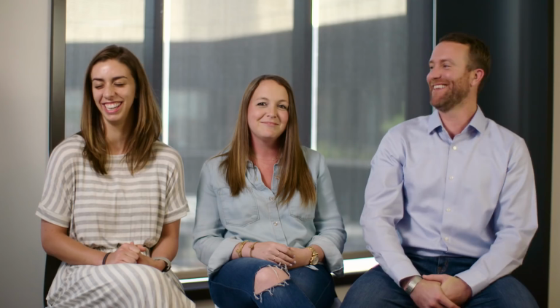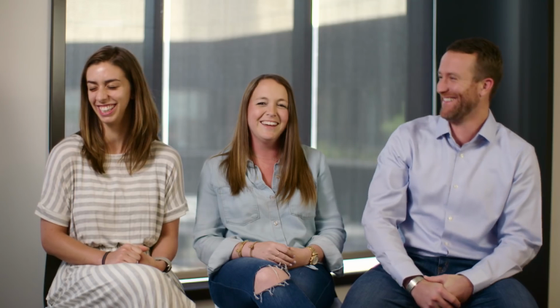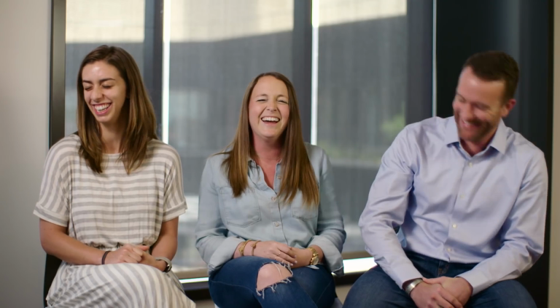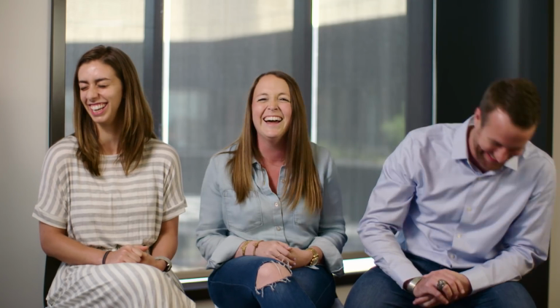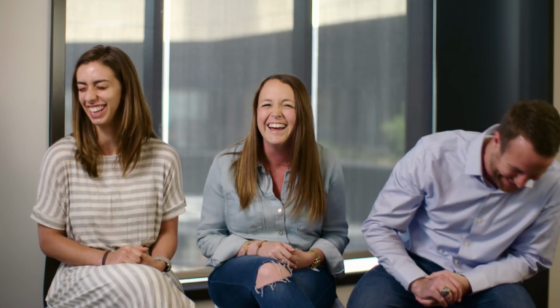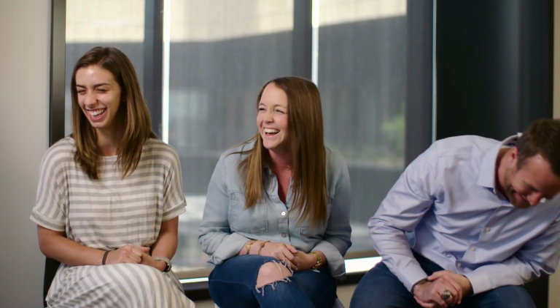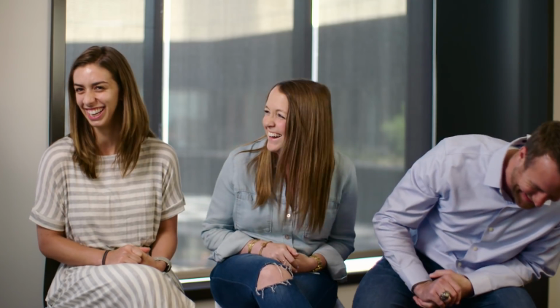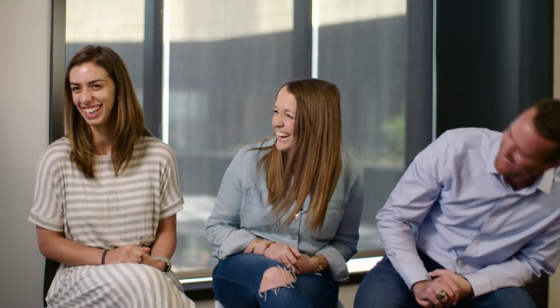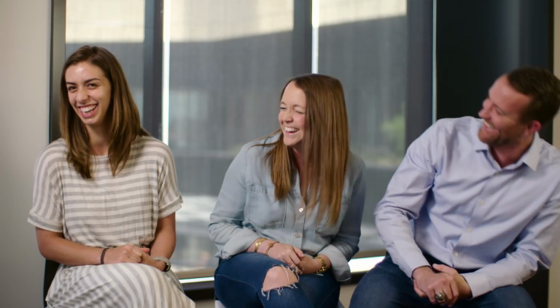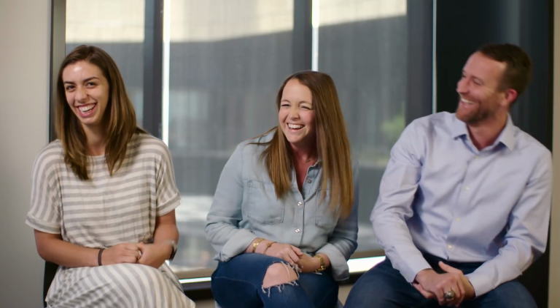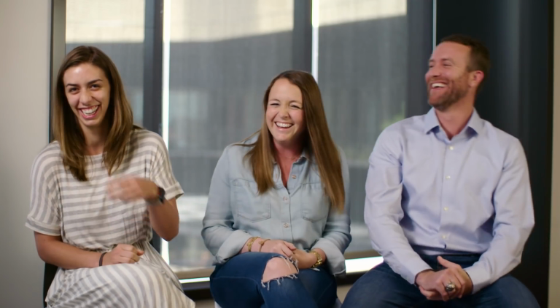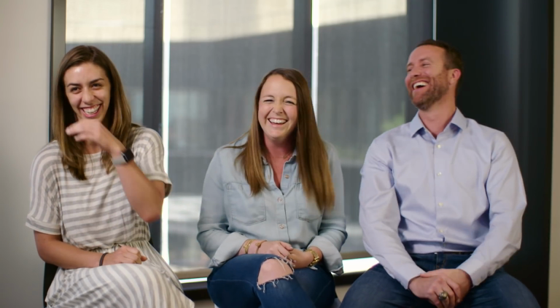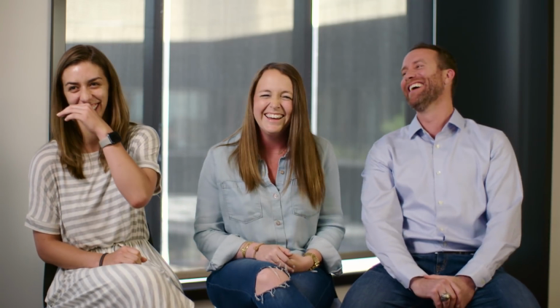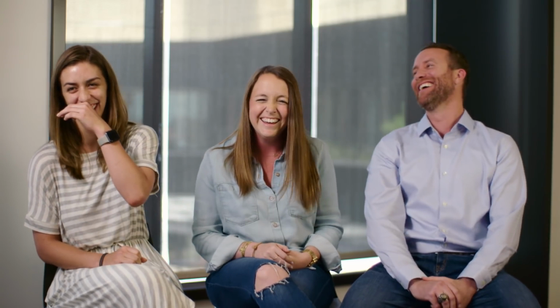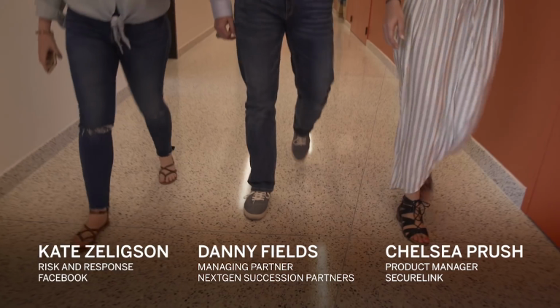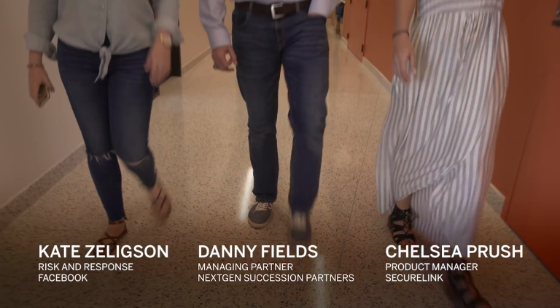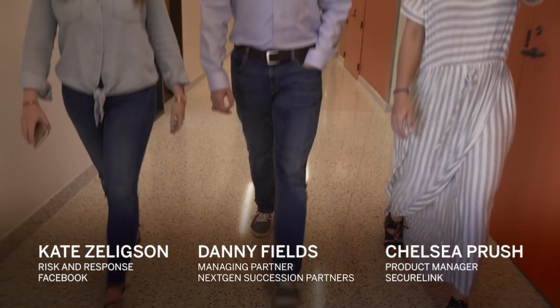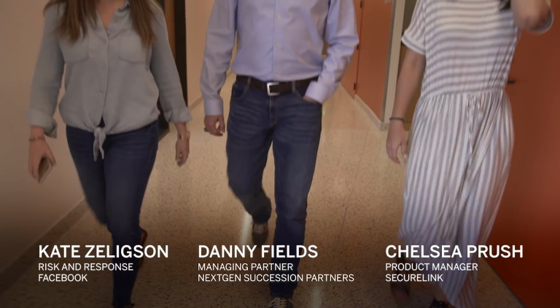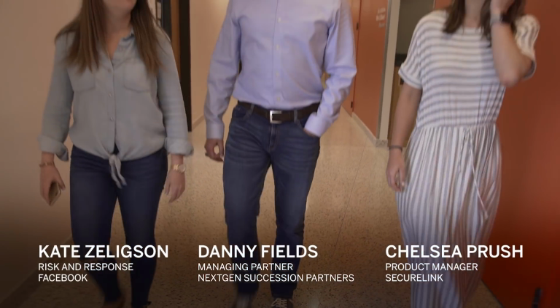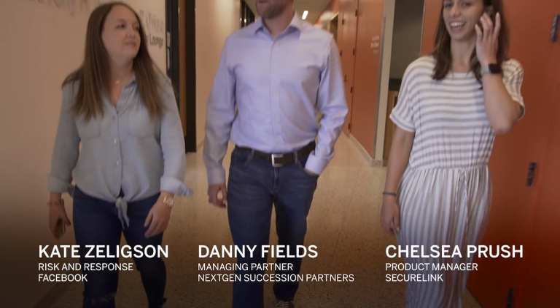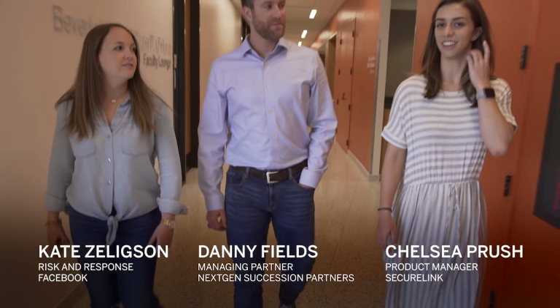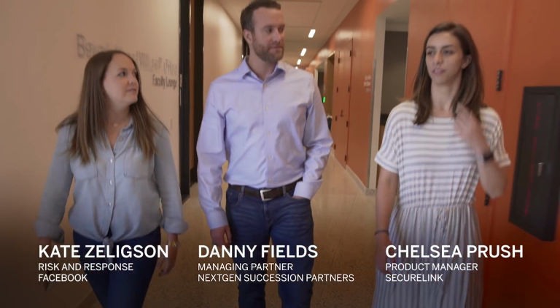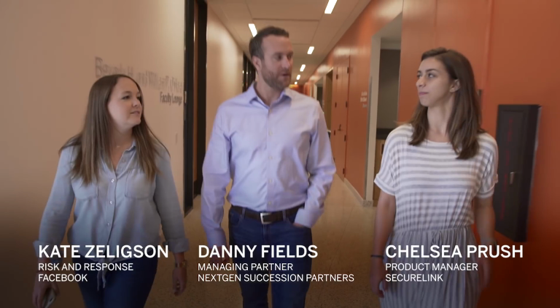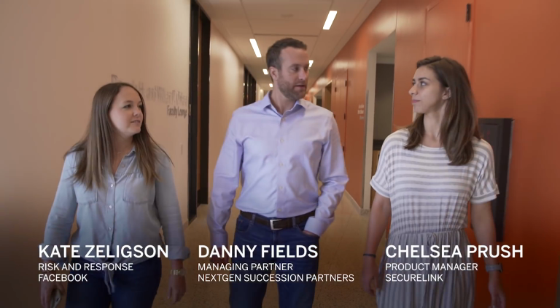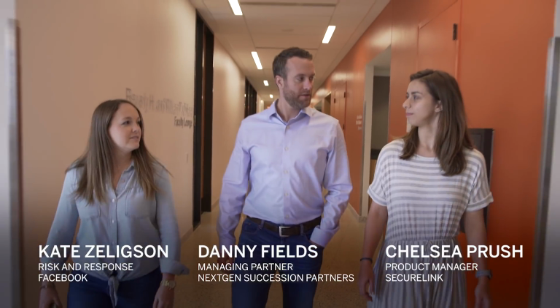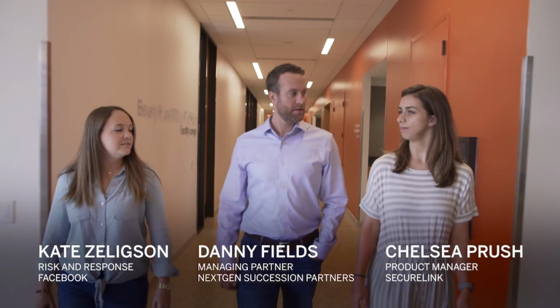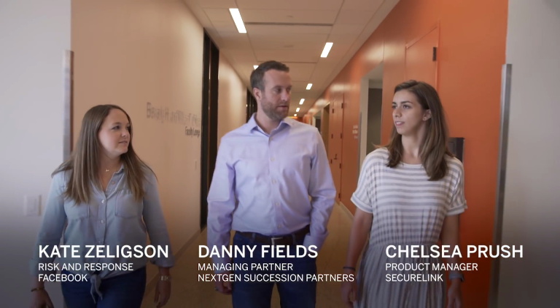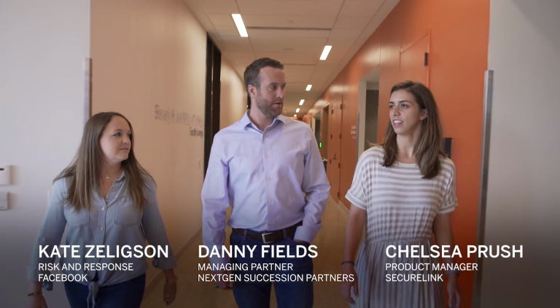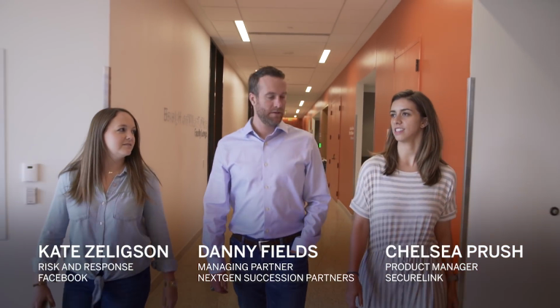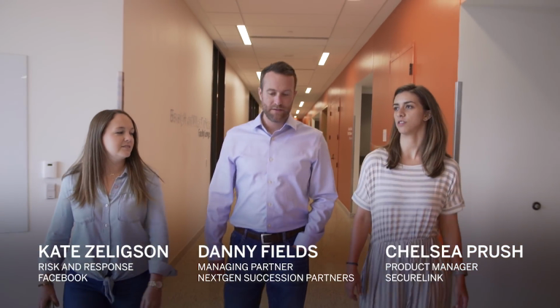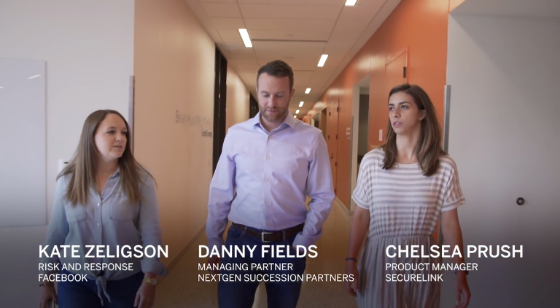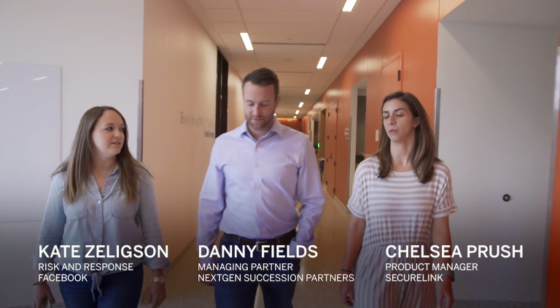My name is Danny Fields. My name is Kate Zeligson. And my name is Chelsea Presch, and our group is called 4DR Imaging.